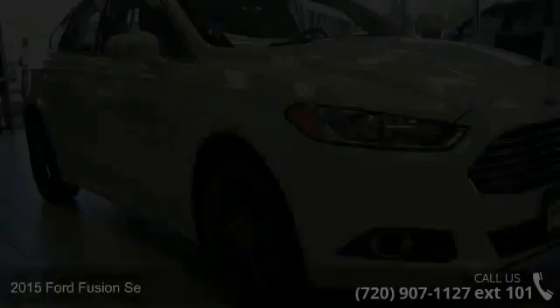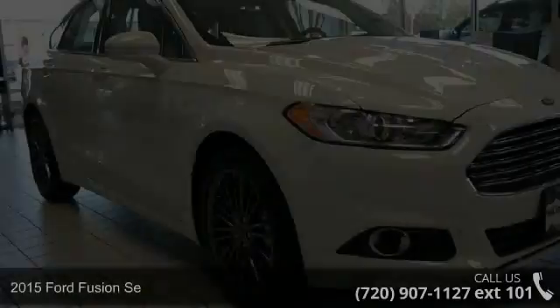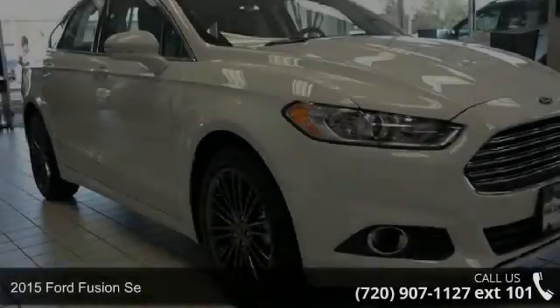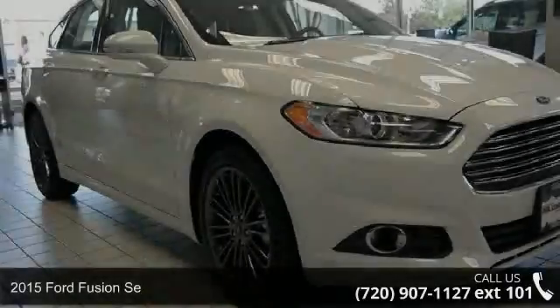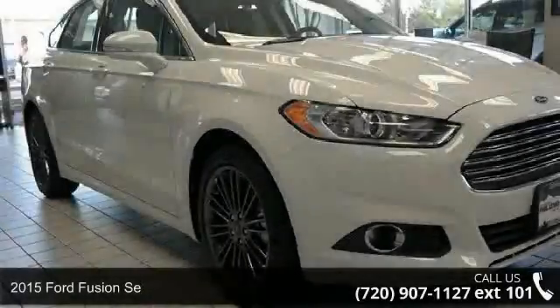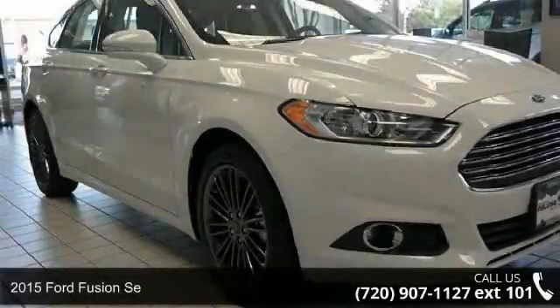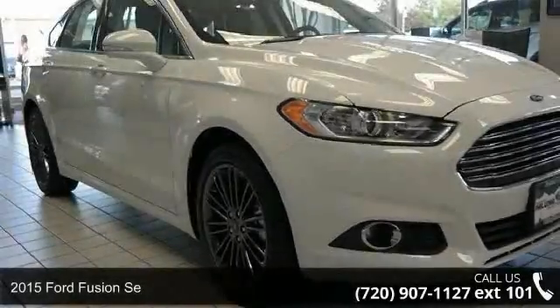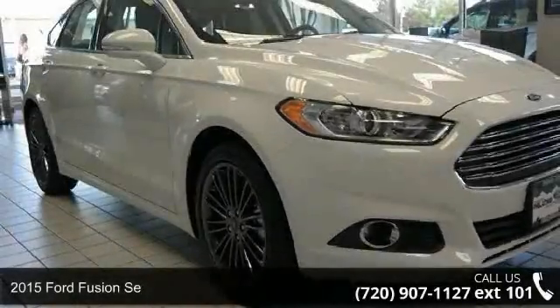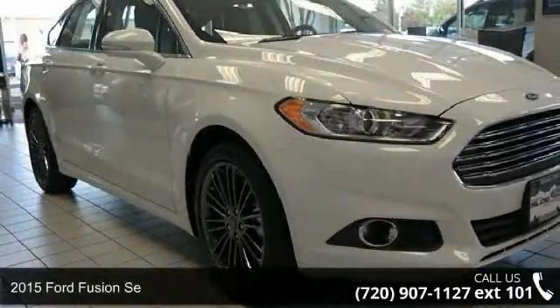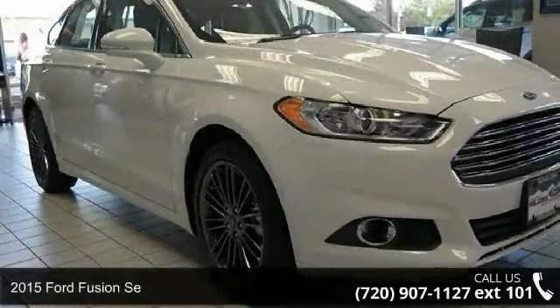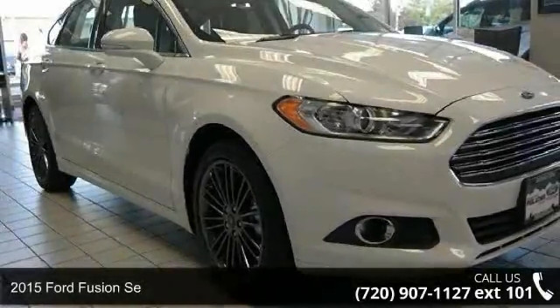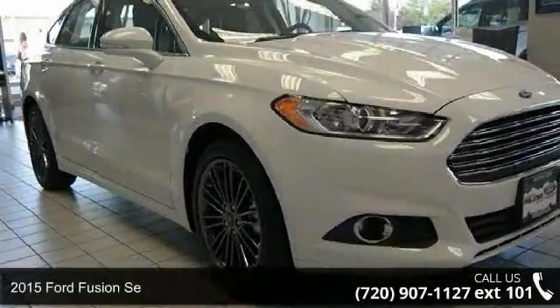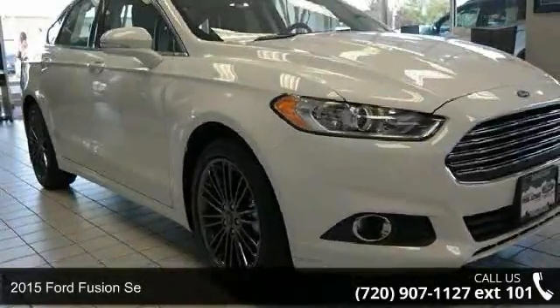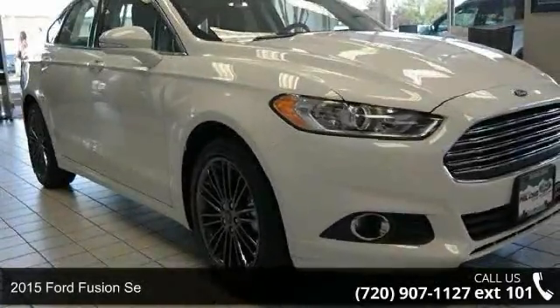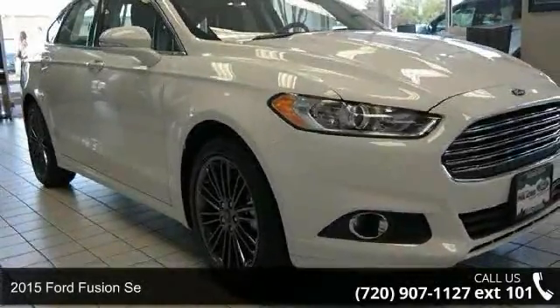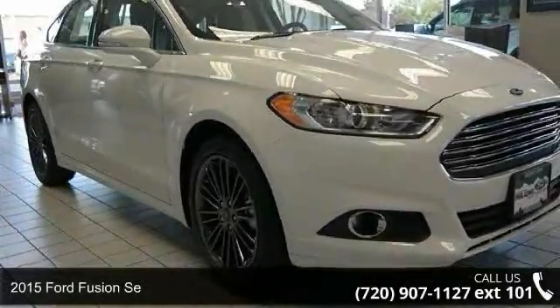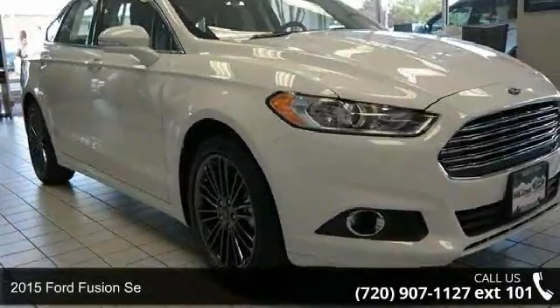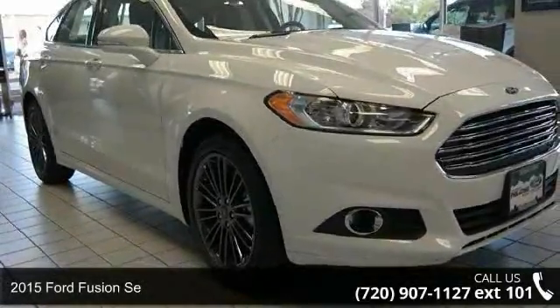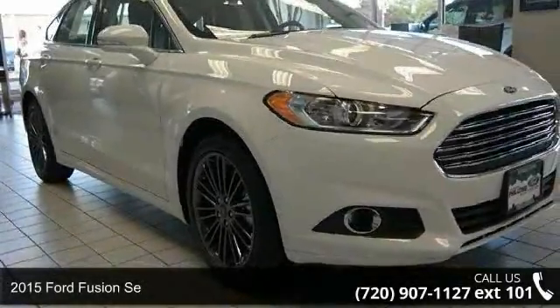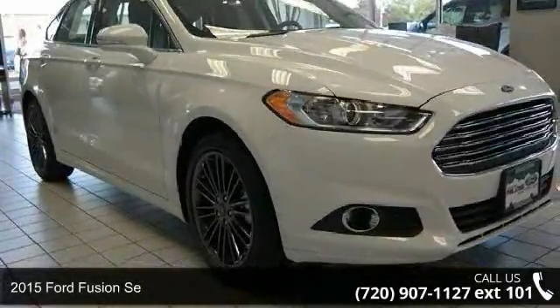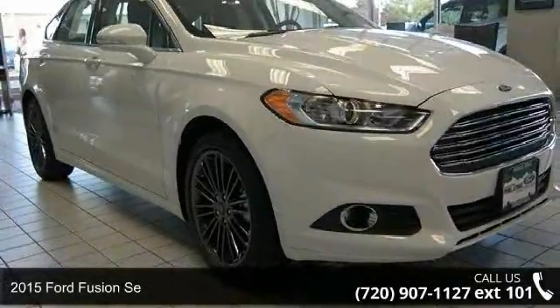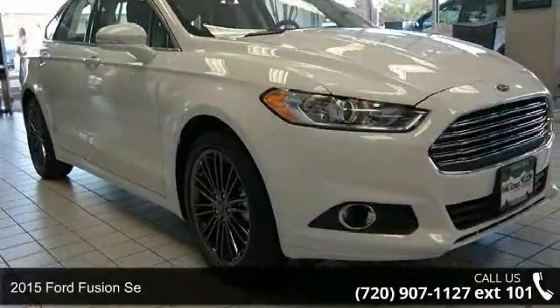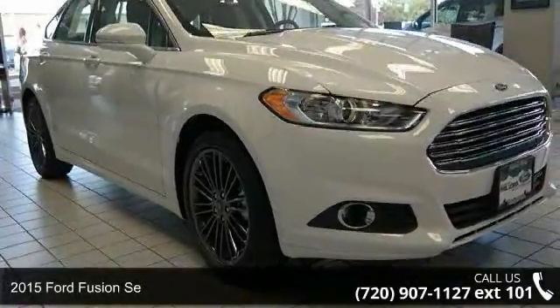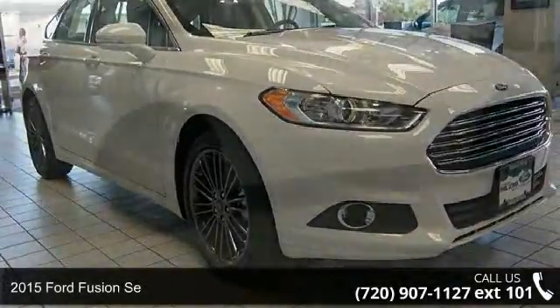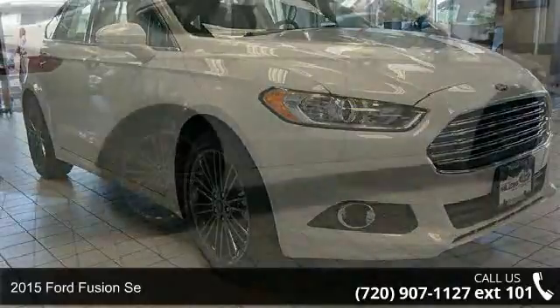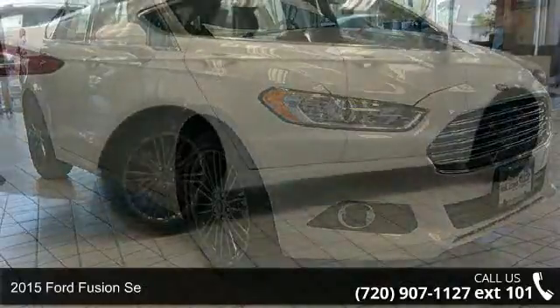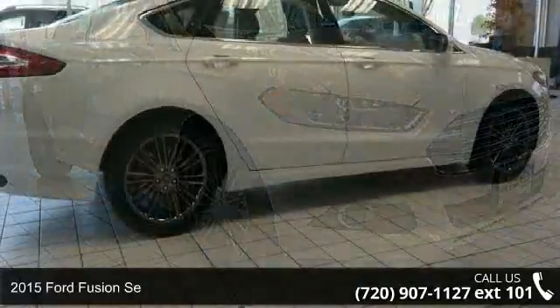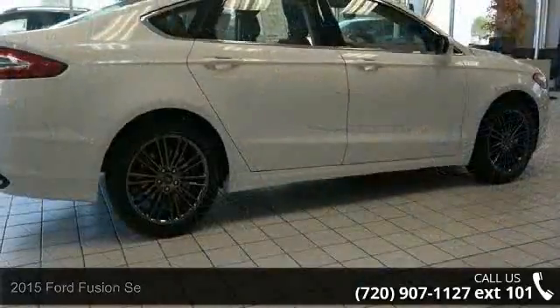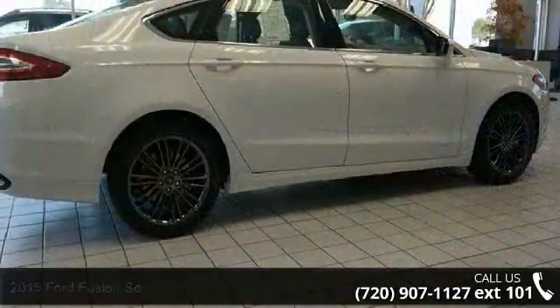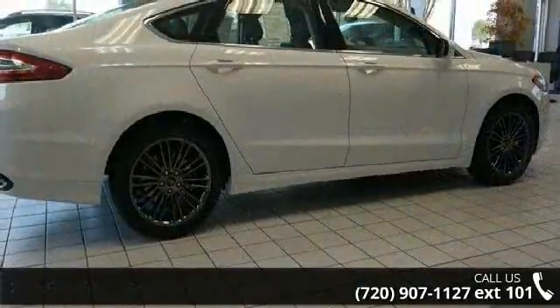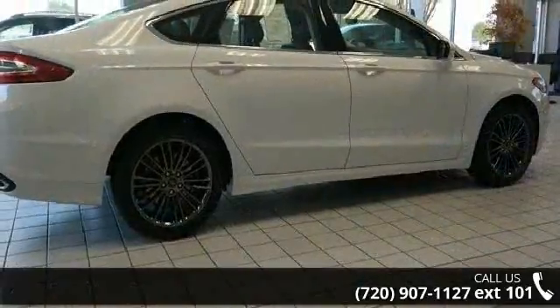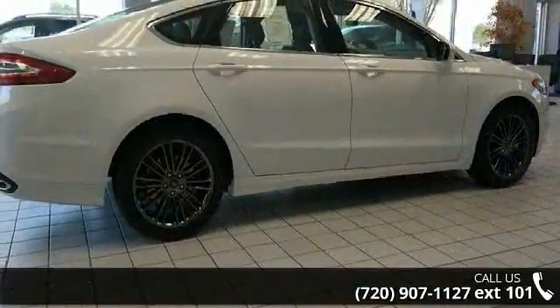Check out this 2015 Ford Fusion. If you are looking for an automobile with great features, look no further.